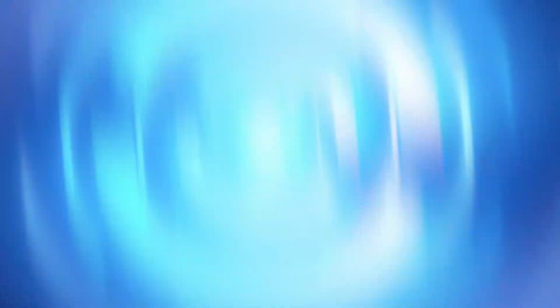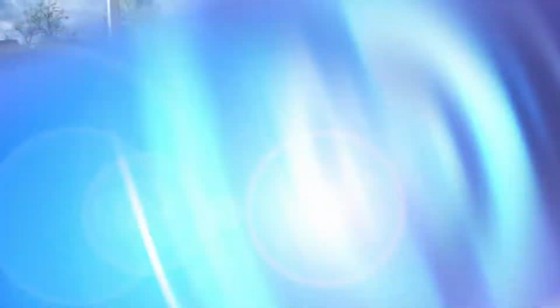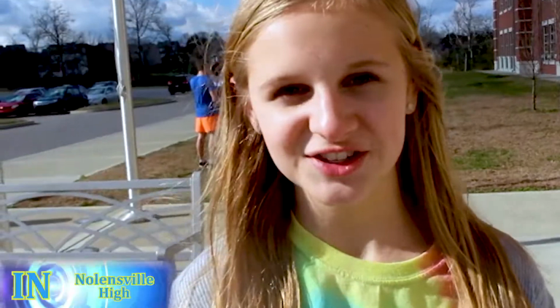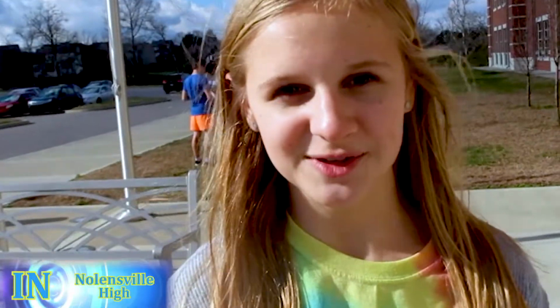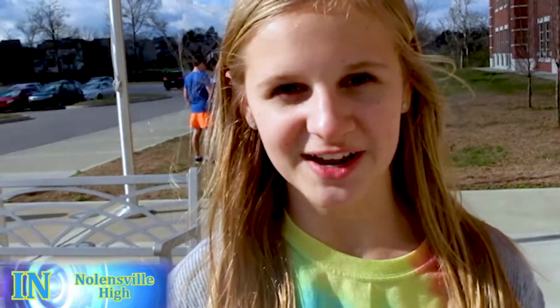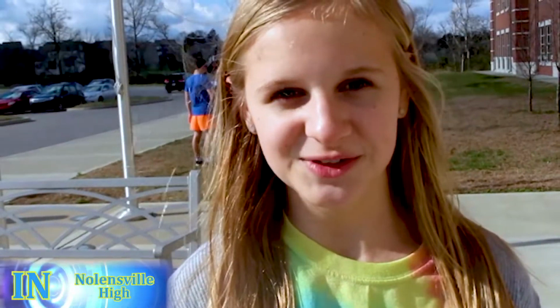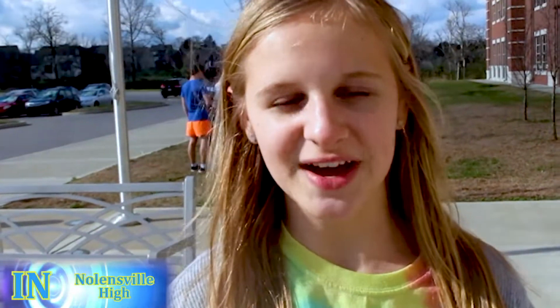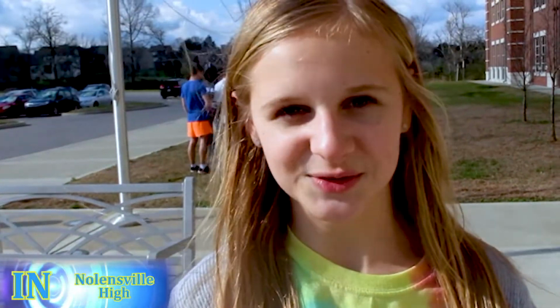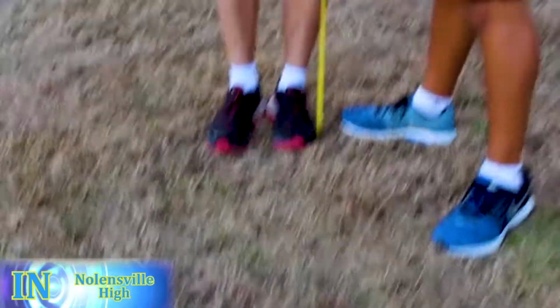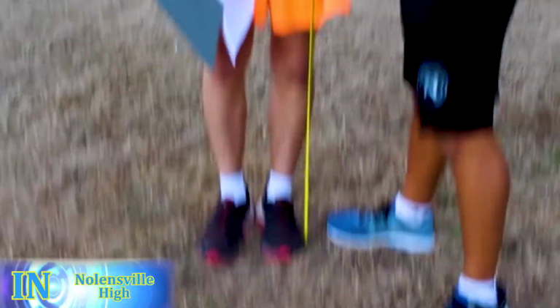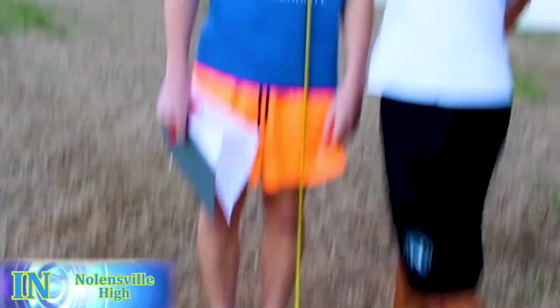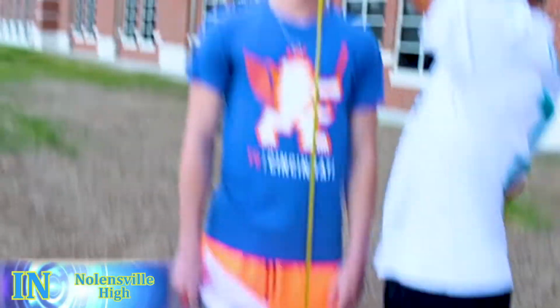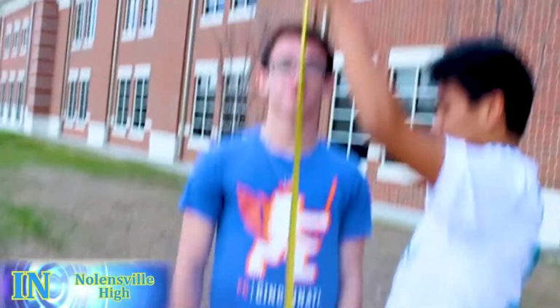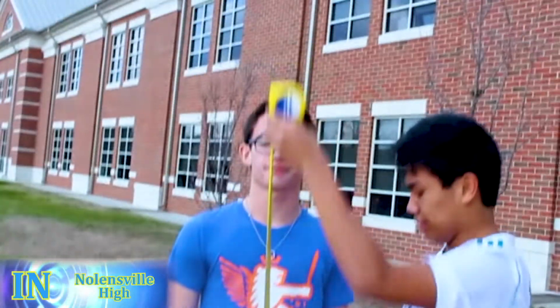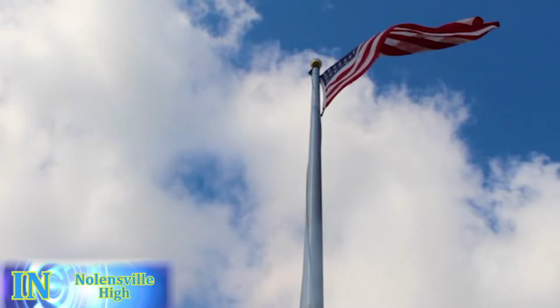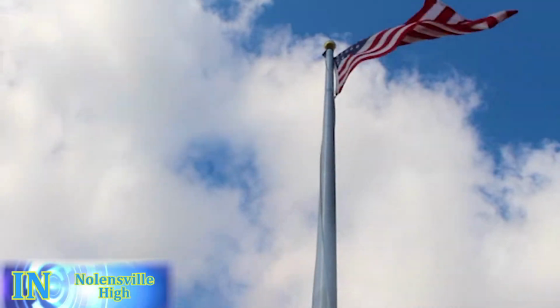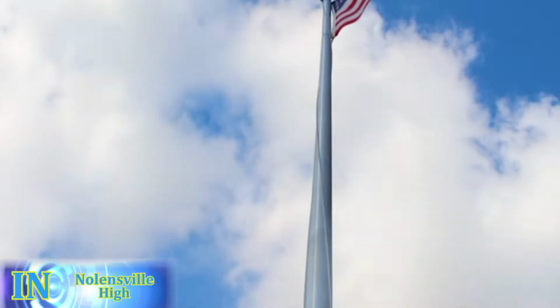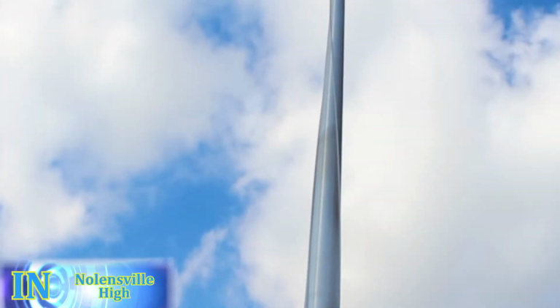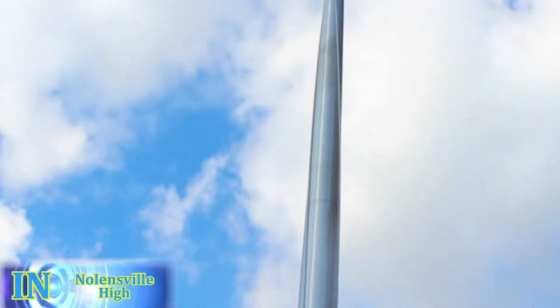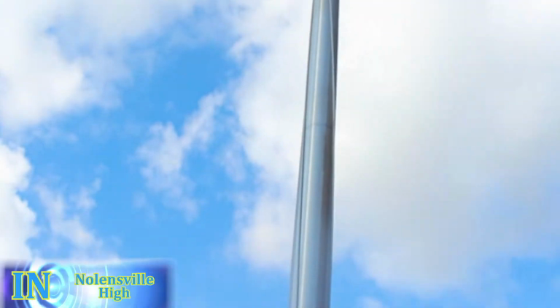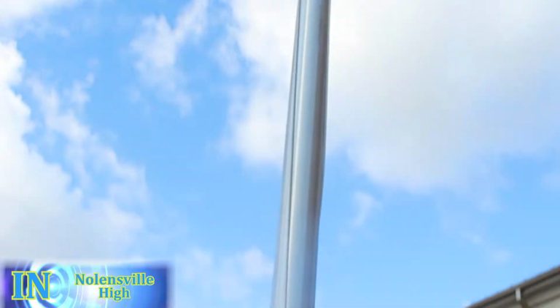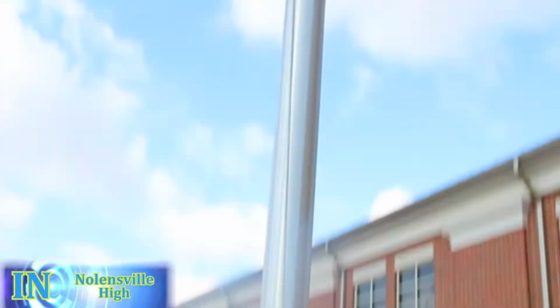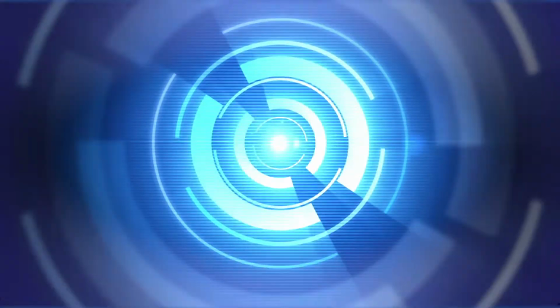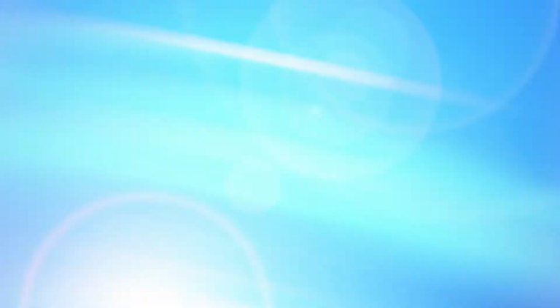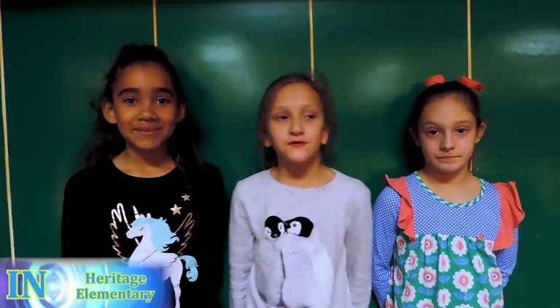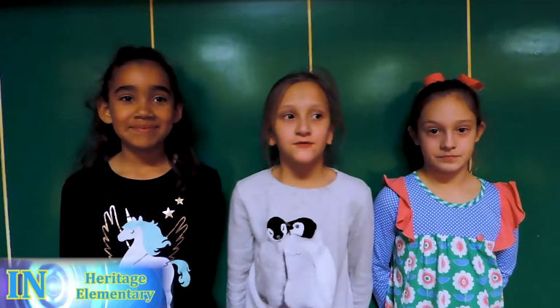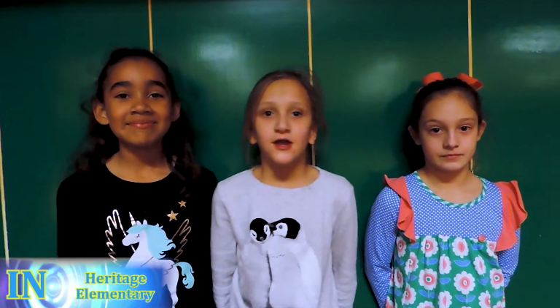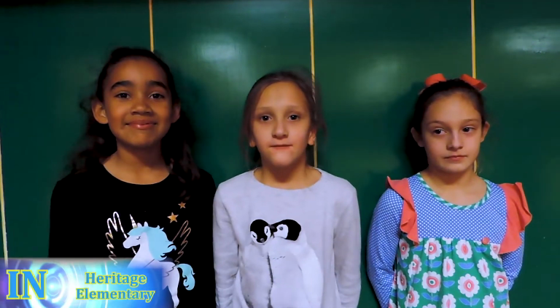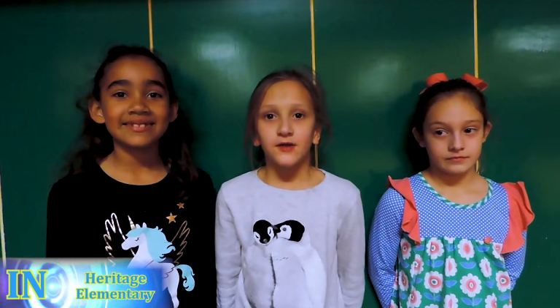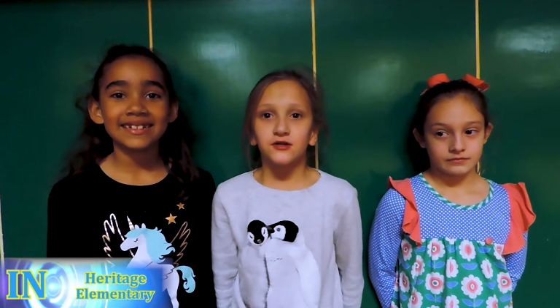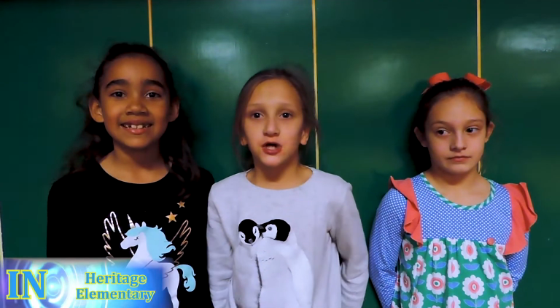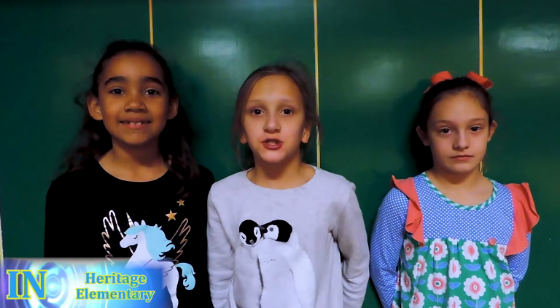This week in Geometry at Nolensville High School, we're using indirect measurement to find the height of the flagpole. Happy New Year from here in geometry.